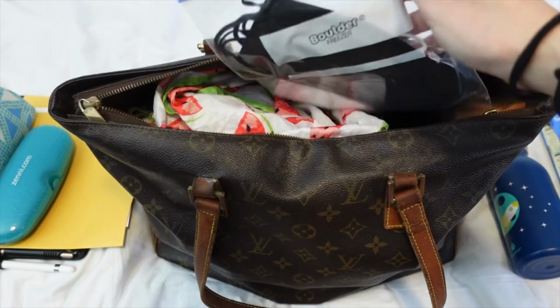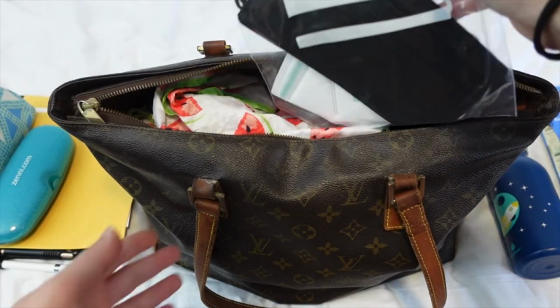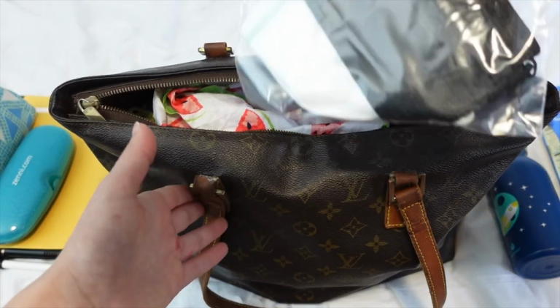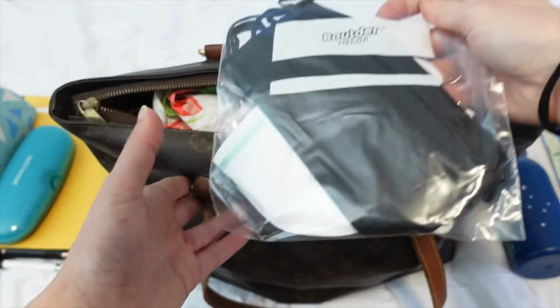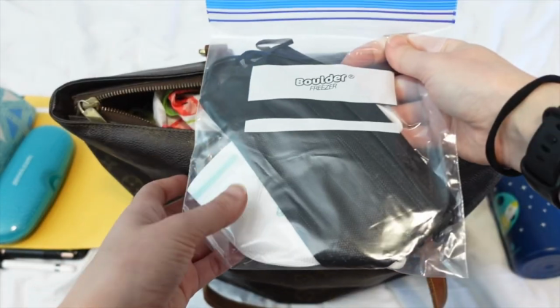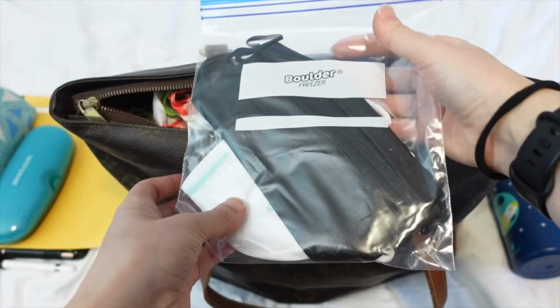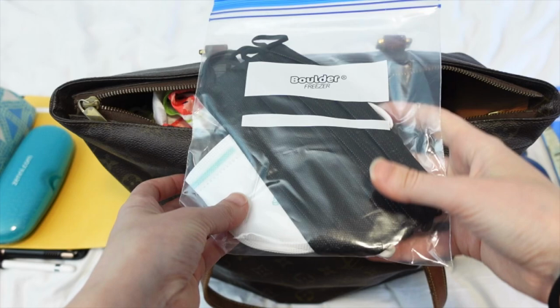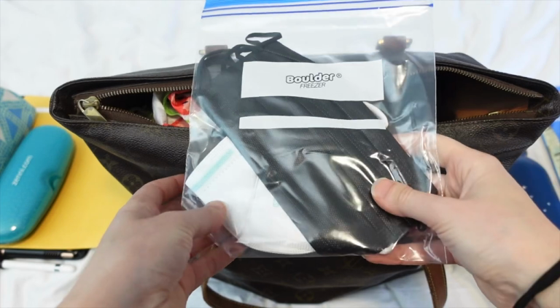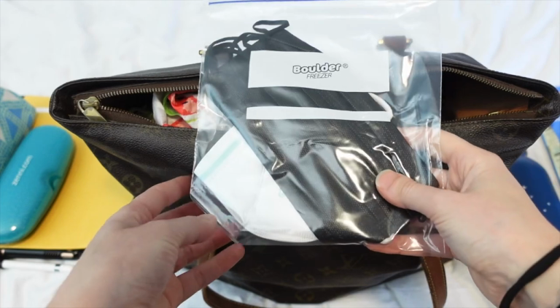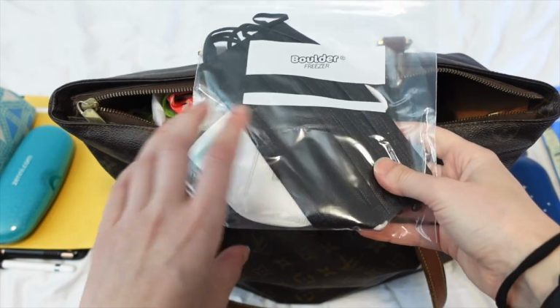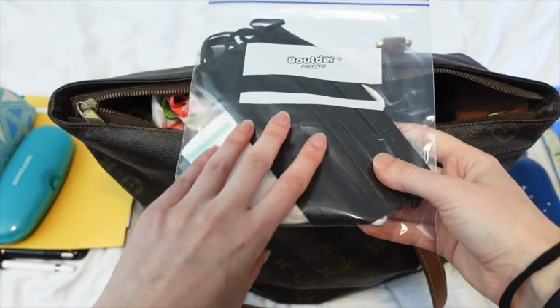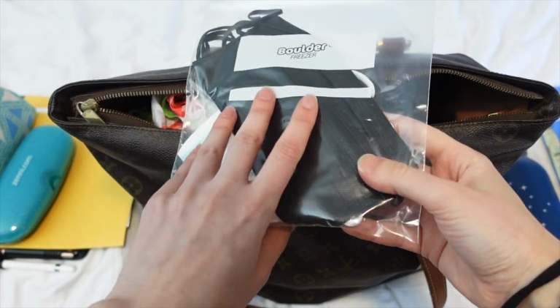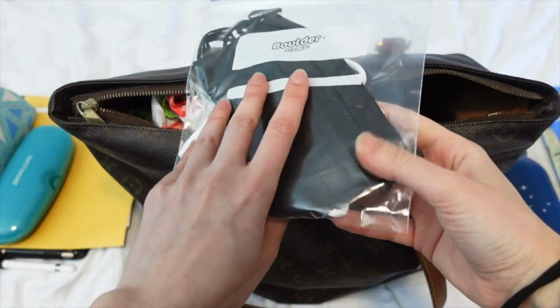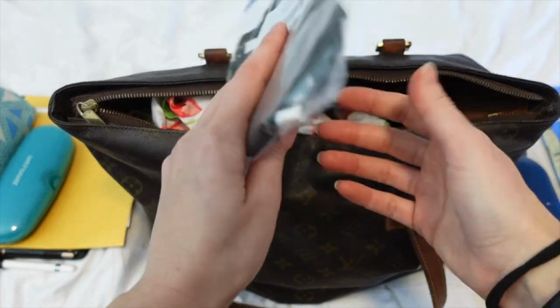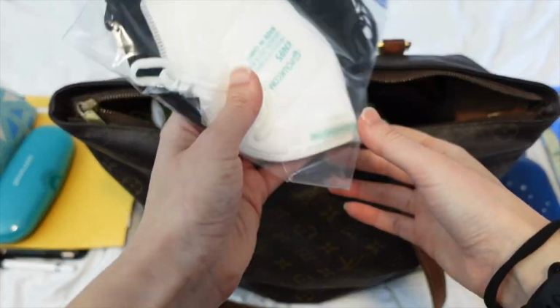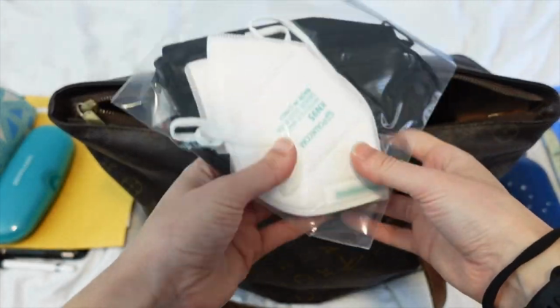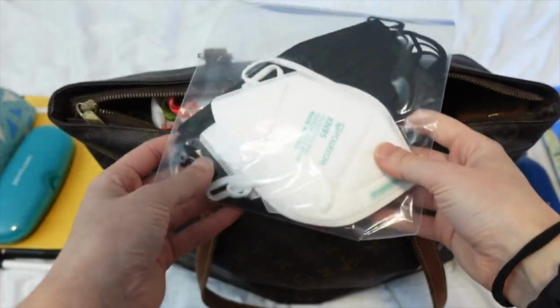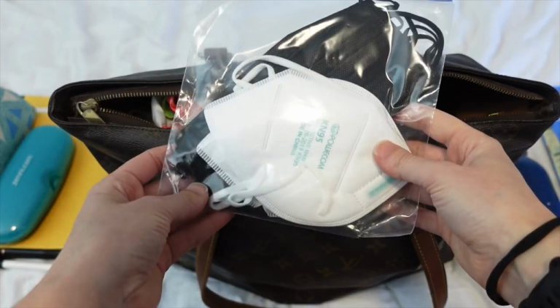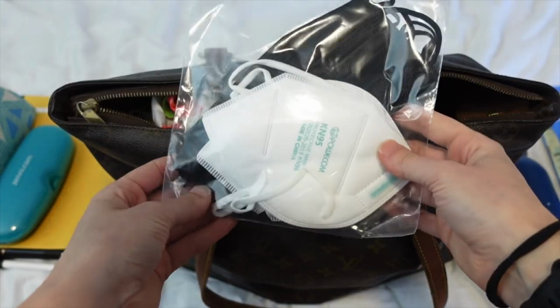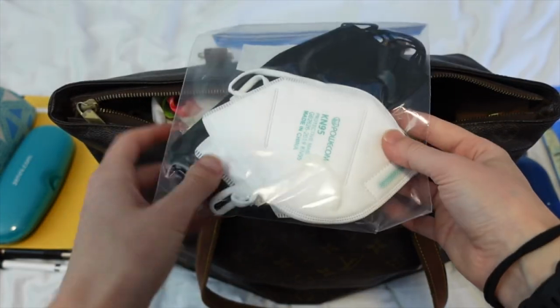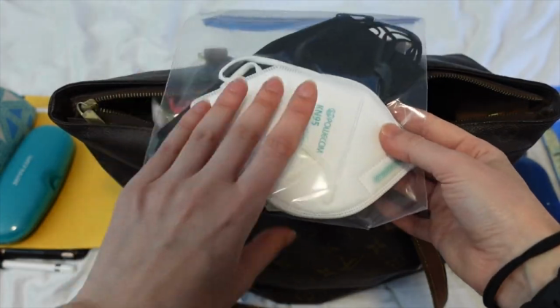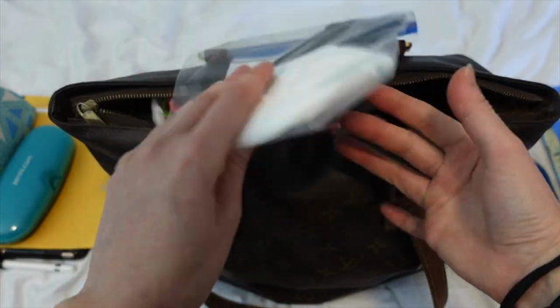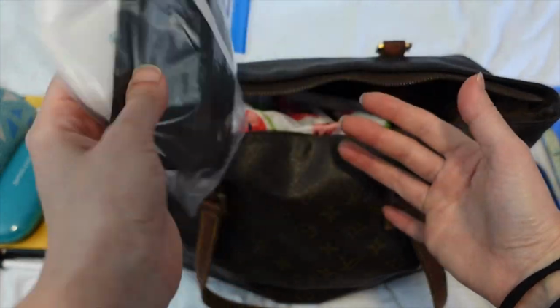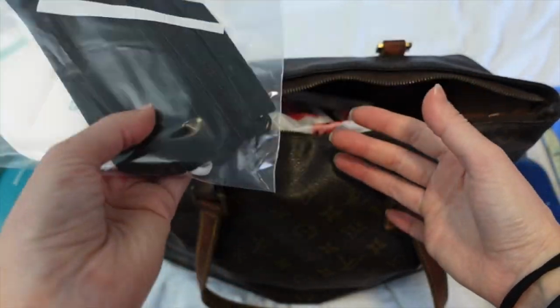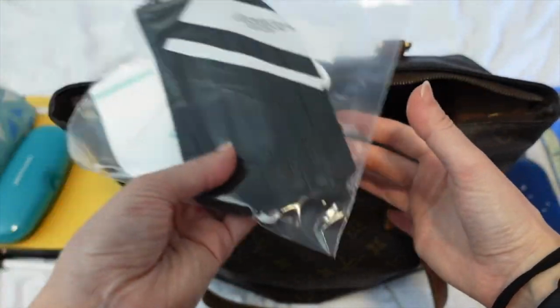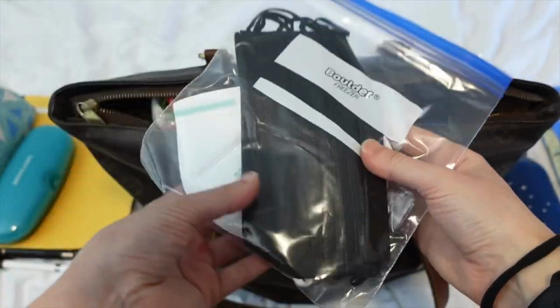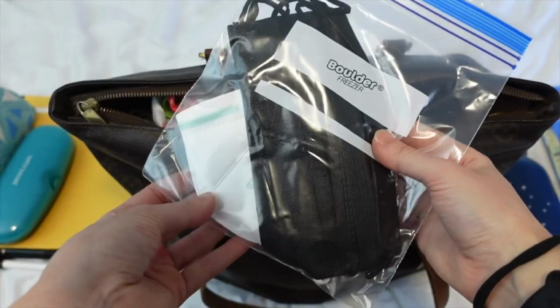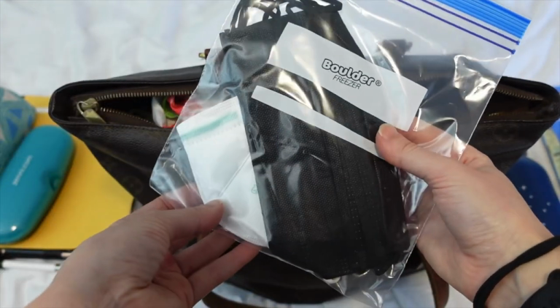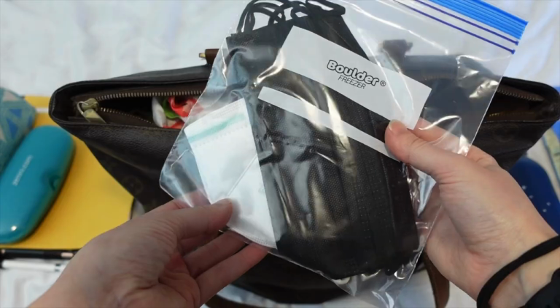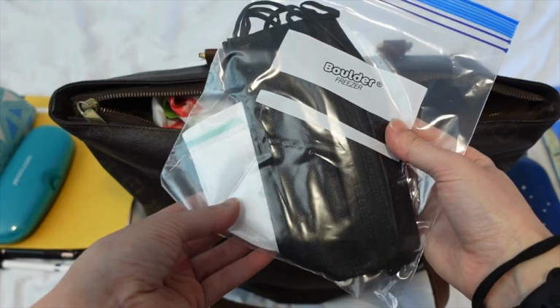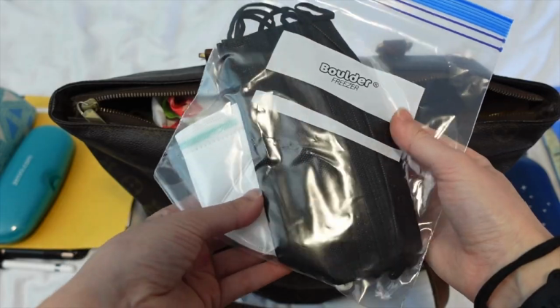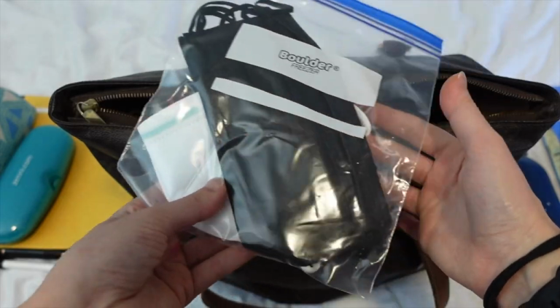Next up is a bunch of masks in a Ziploc baggie, just for sanitary and safety purposes.